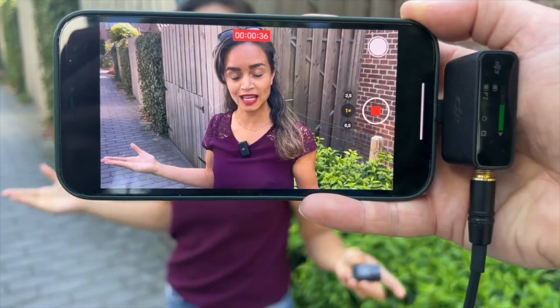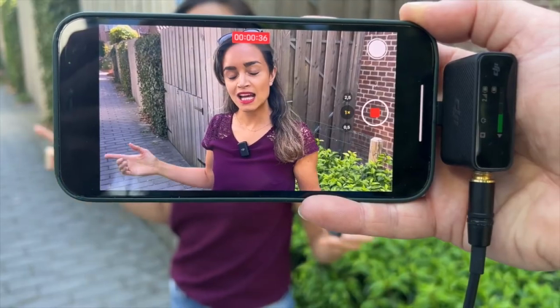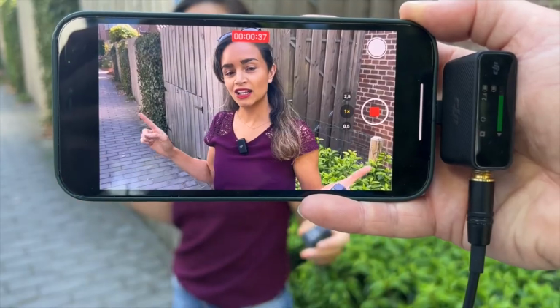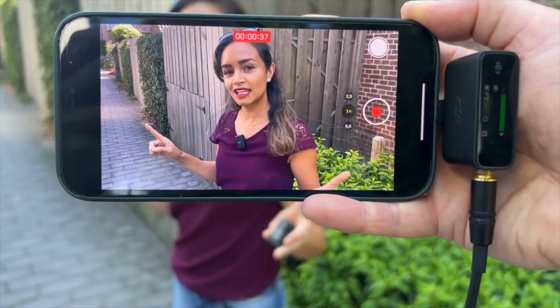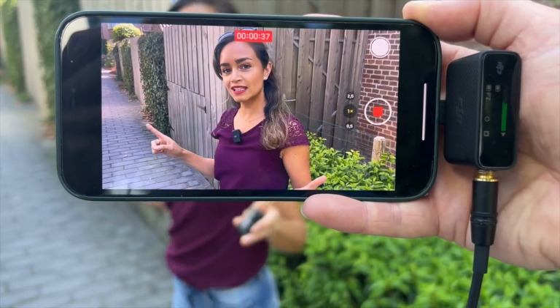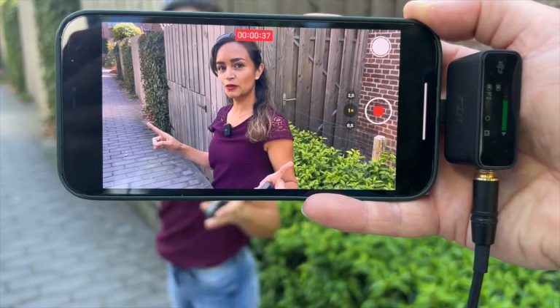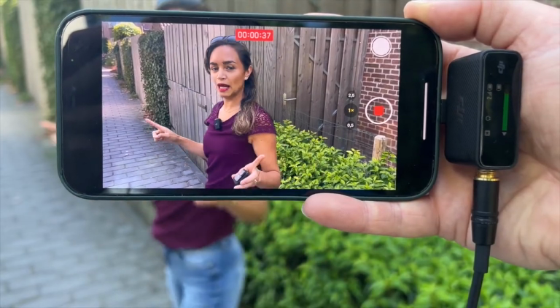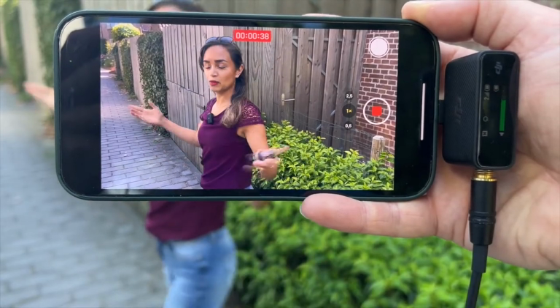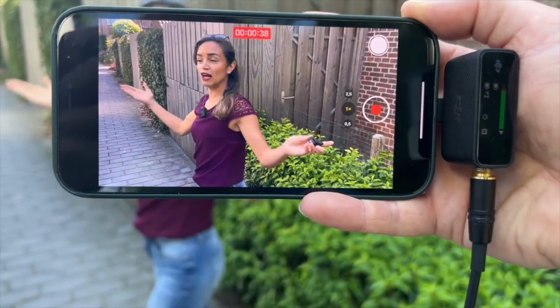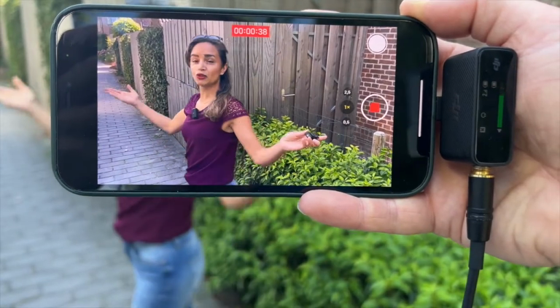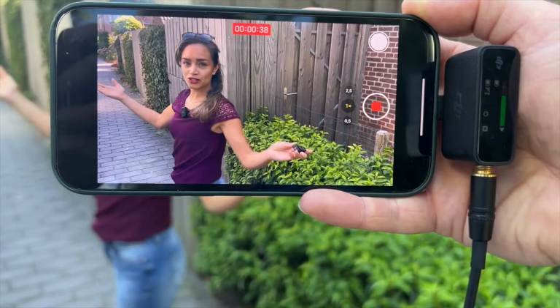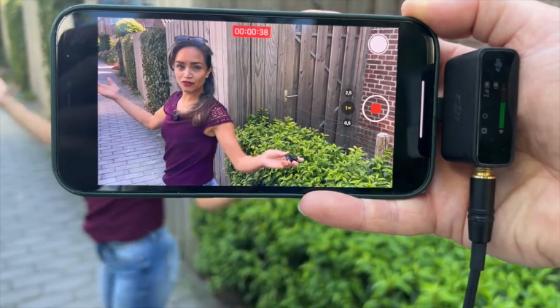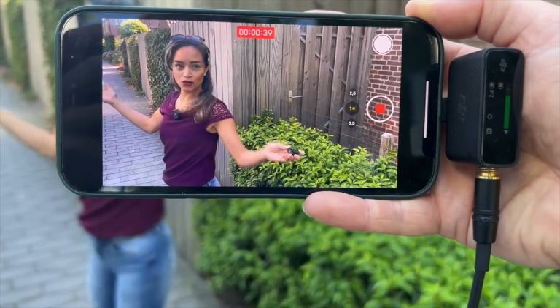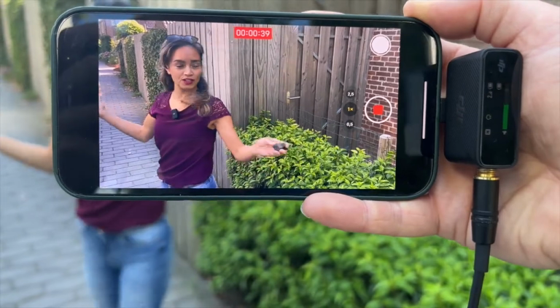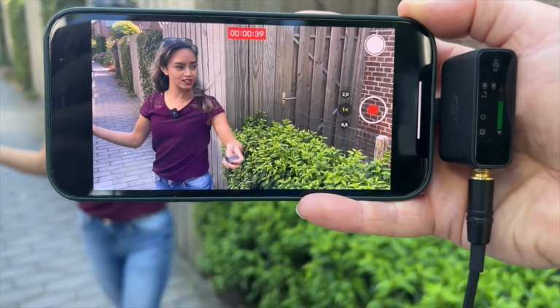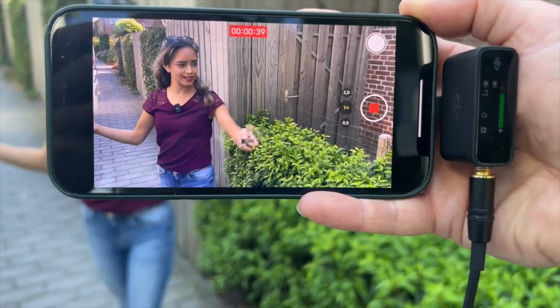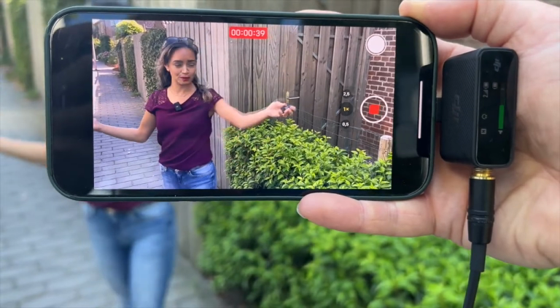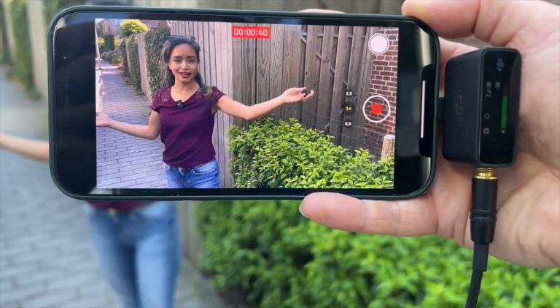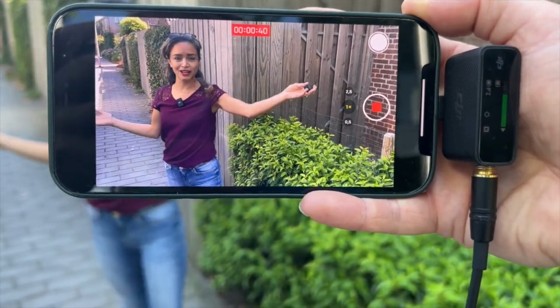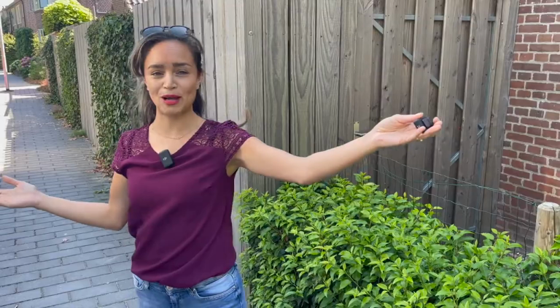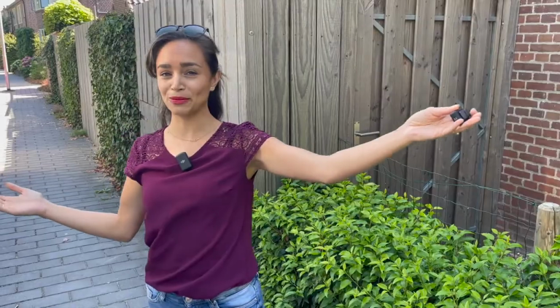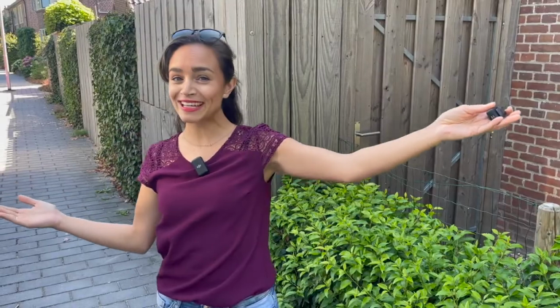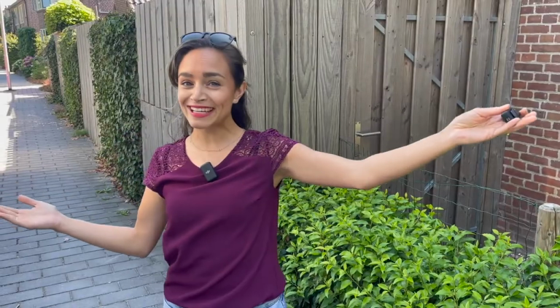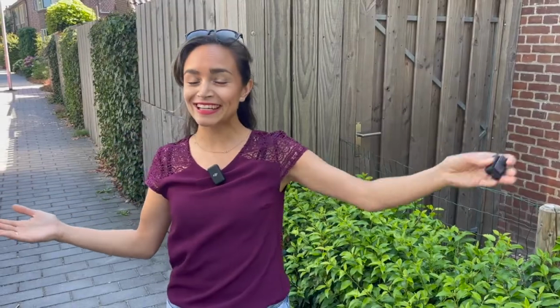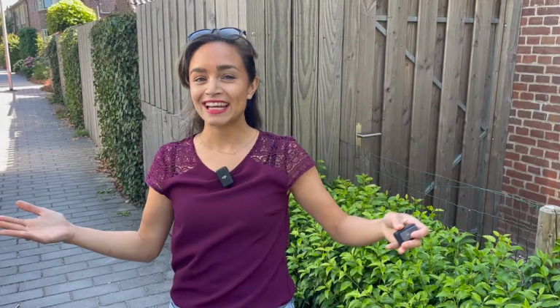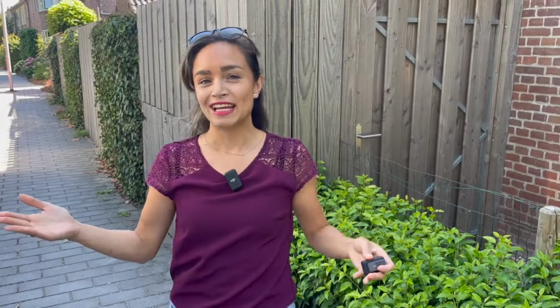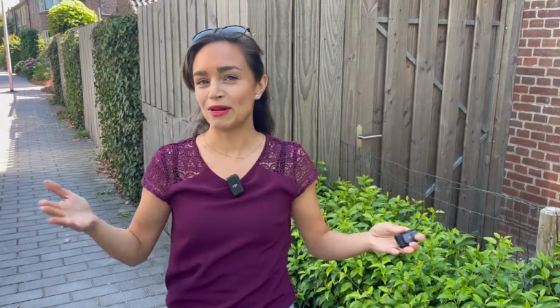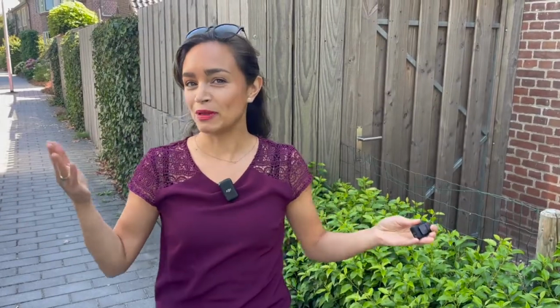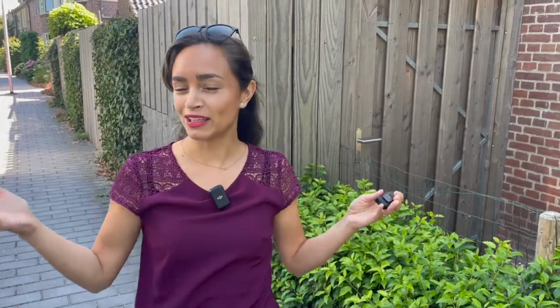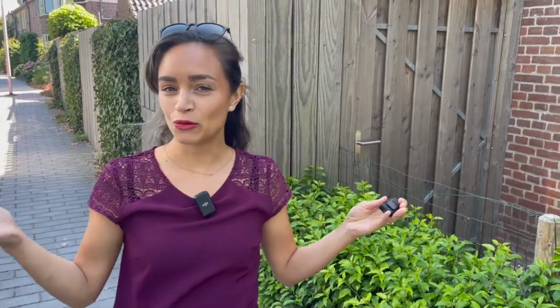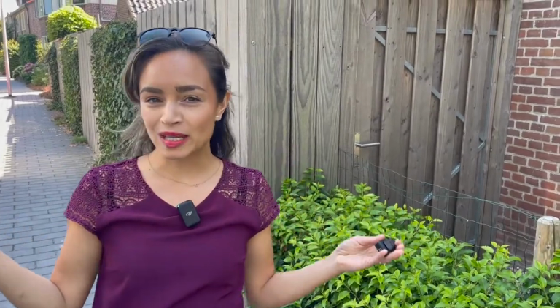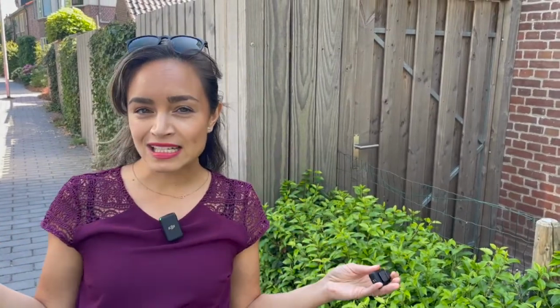Now let's see what happens. We're outdoors of course, there's kids playing on a trampoline, and it might be a little windy.